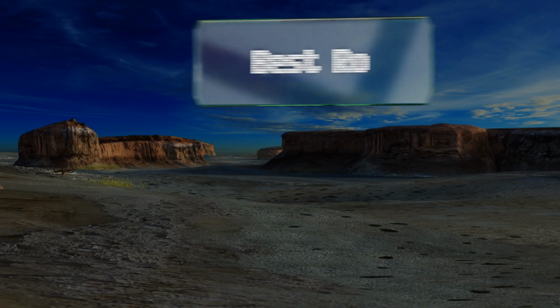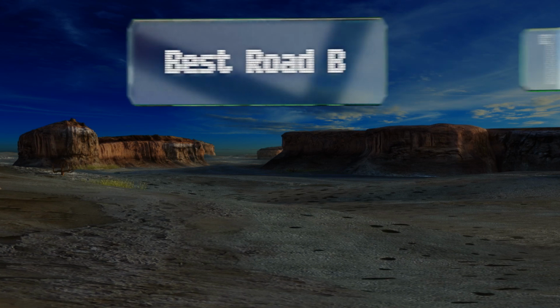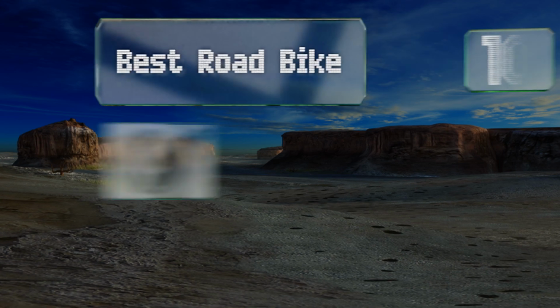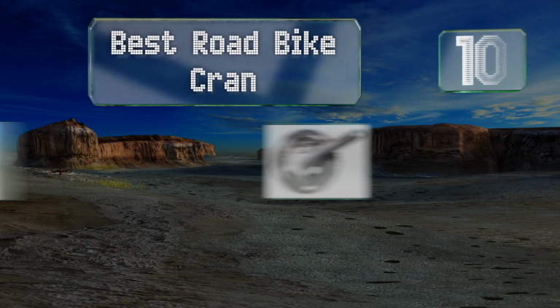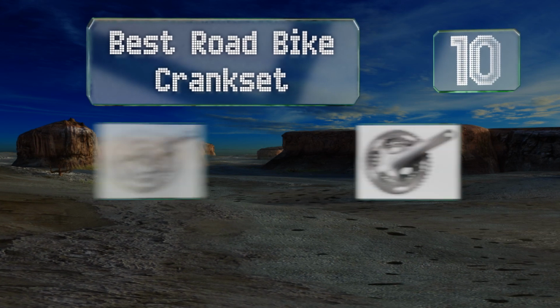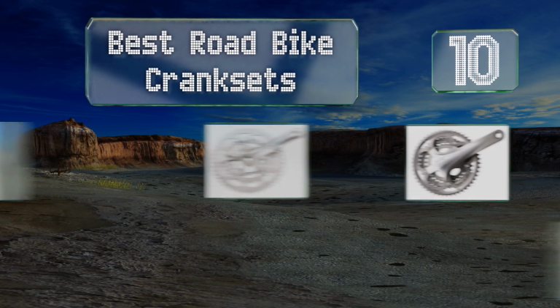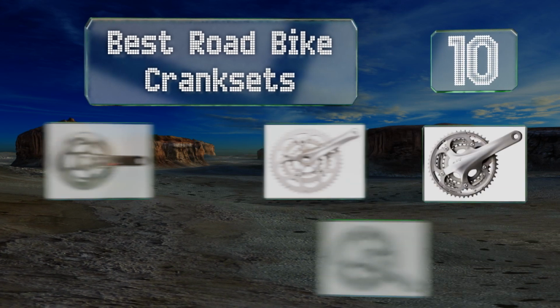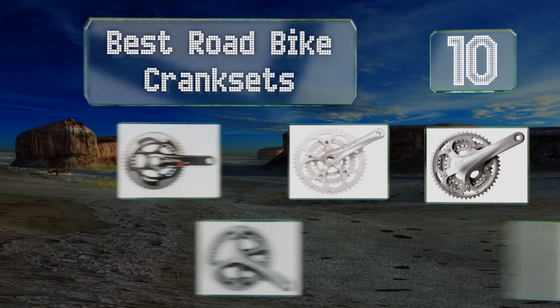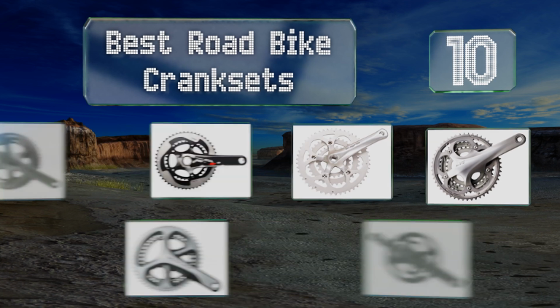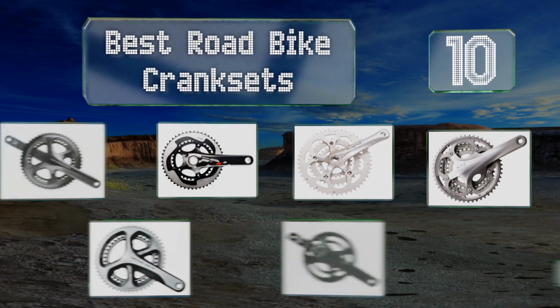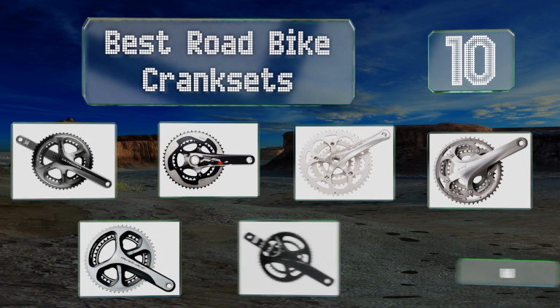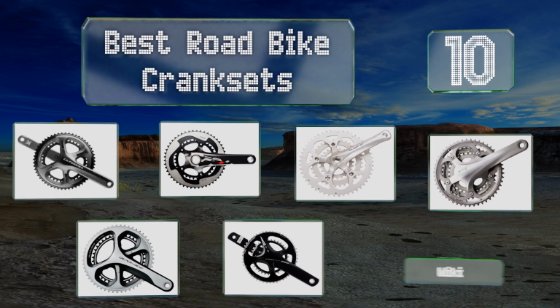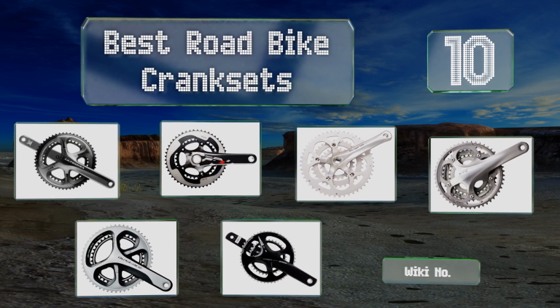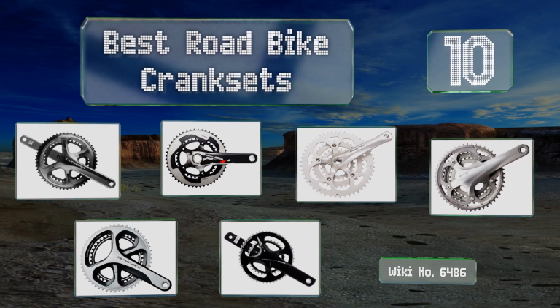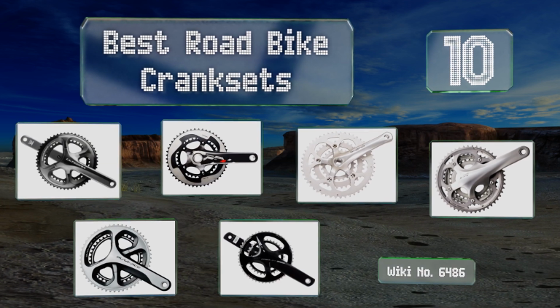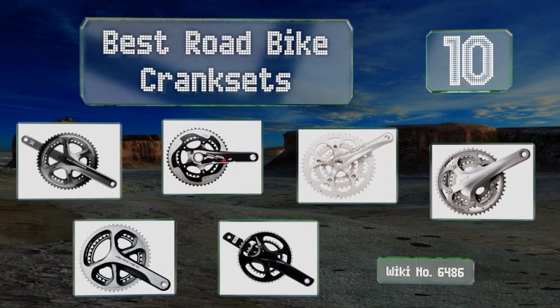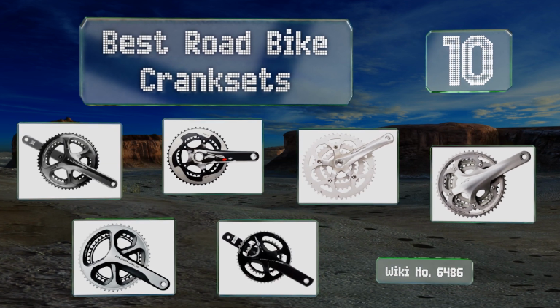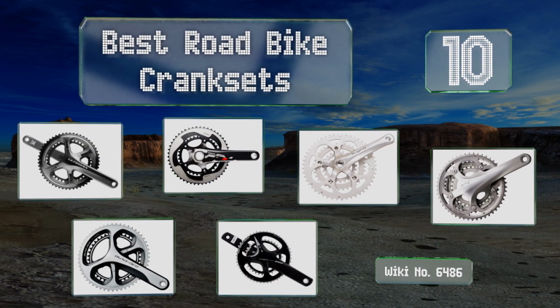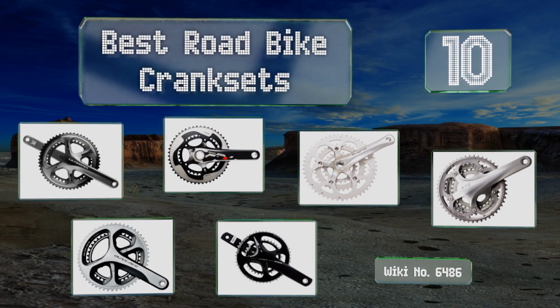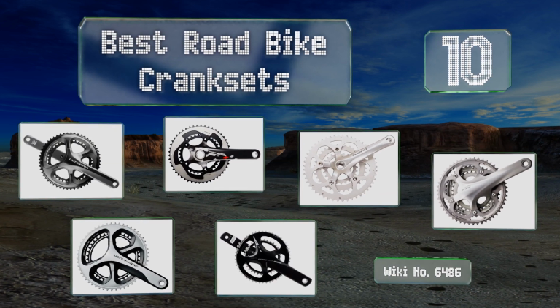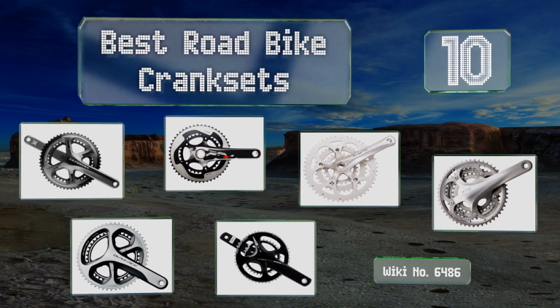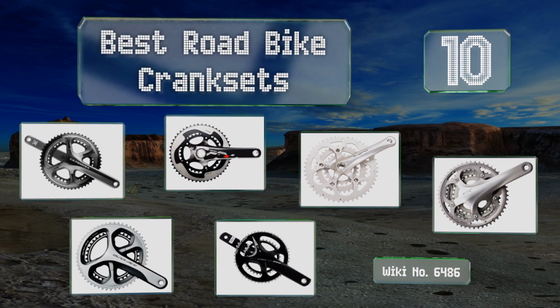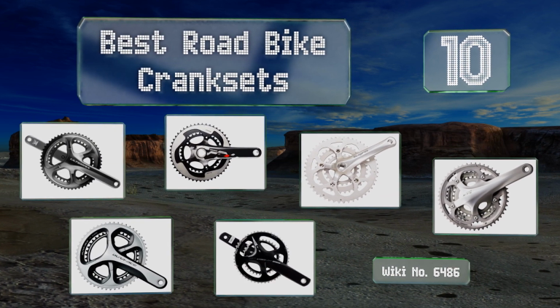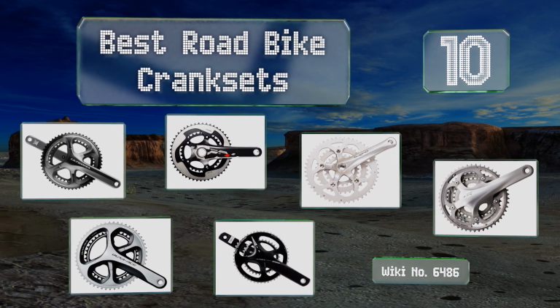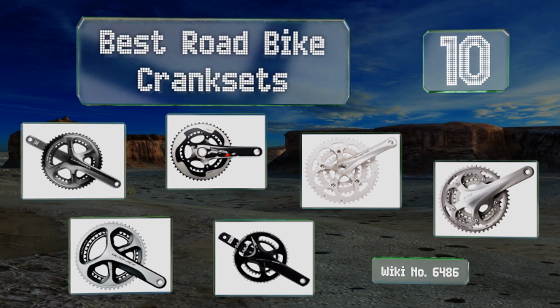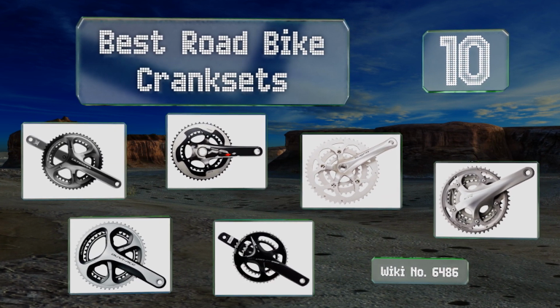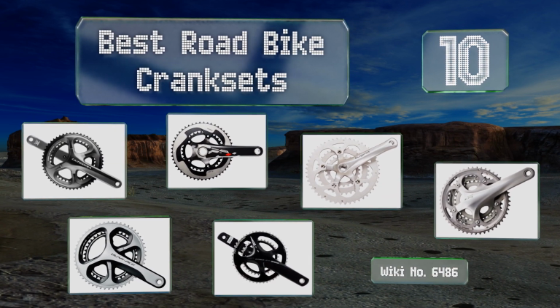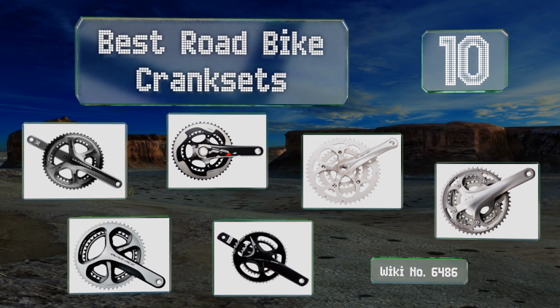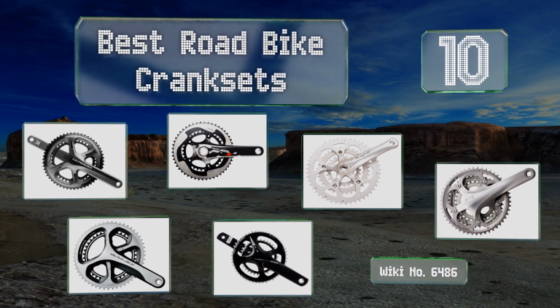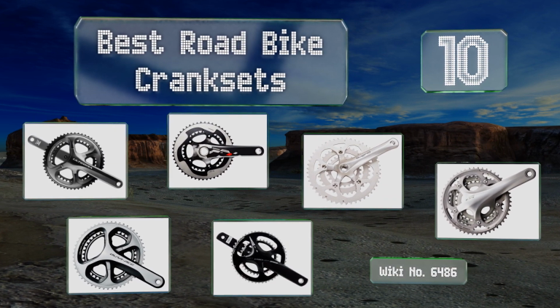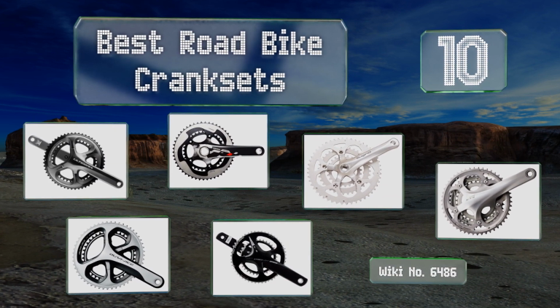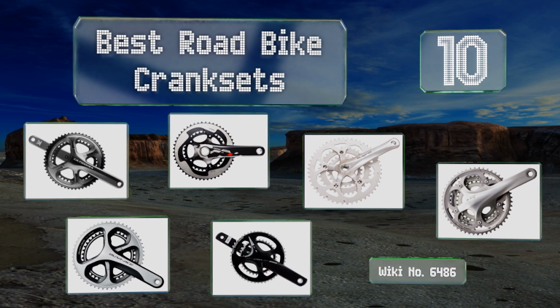EasyVid presents the 10 best road bike cranksets. Let's get started with the list.